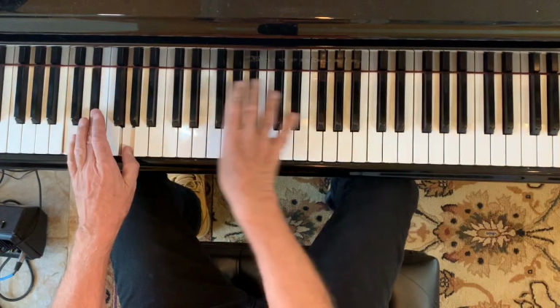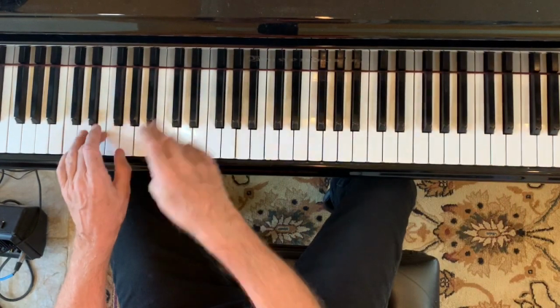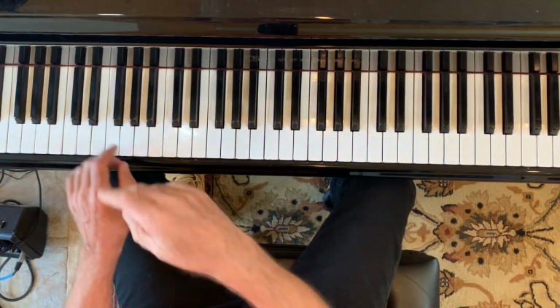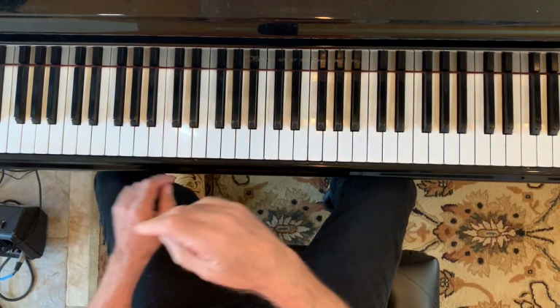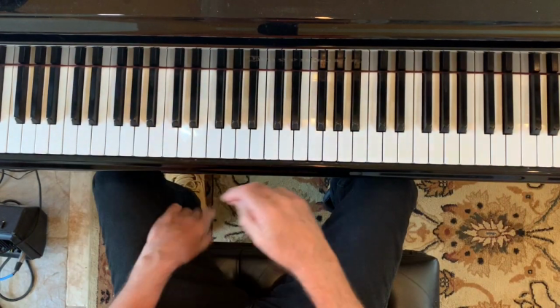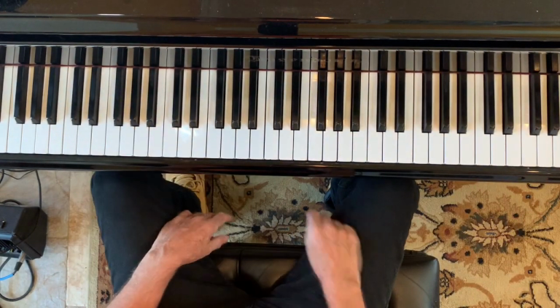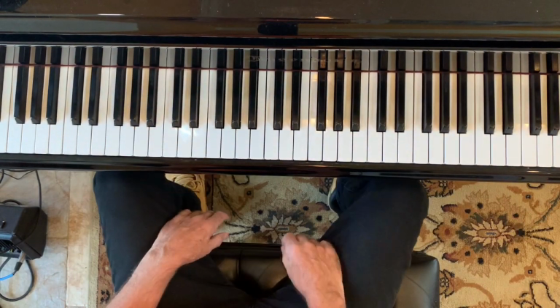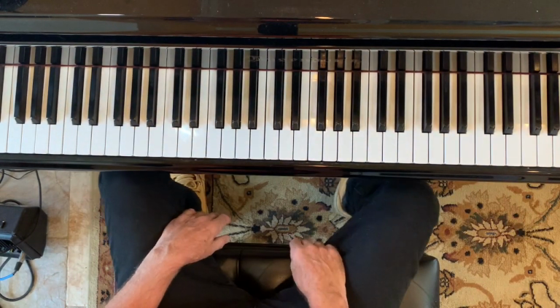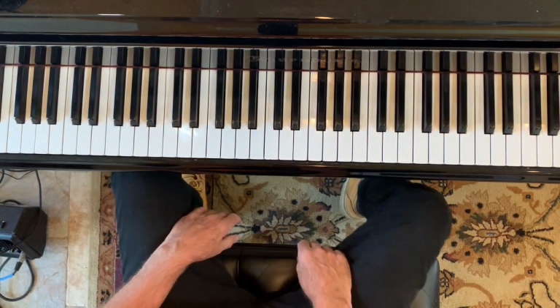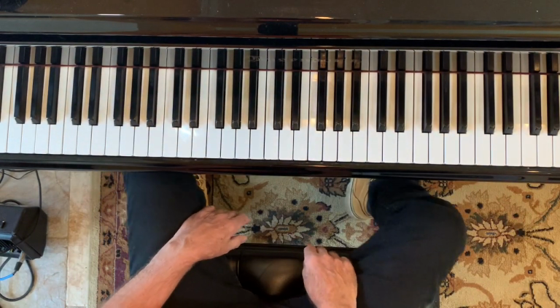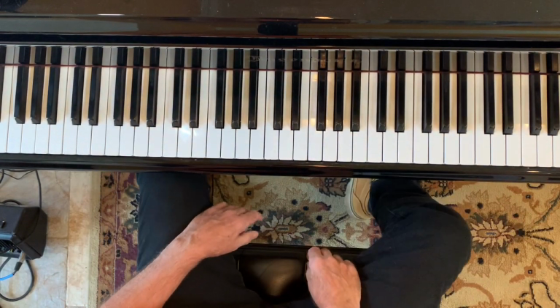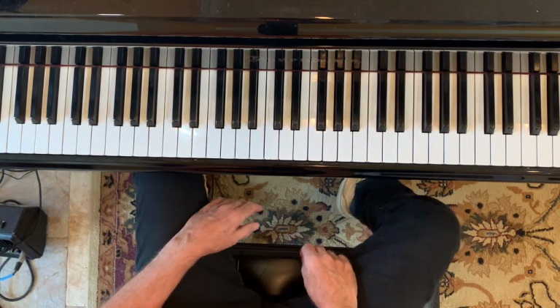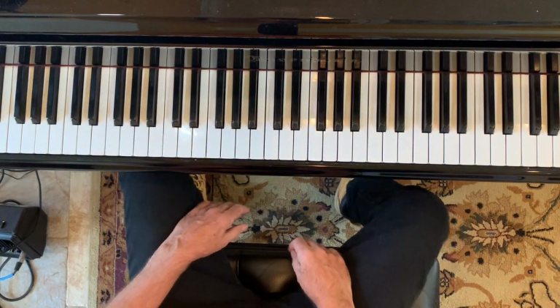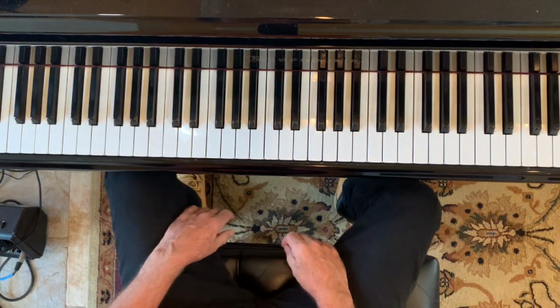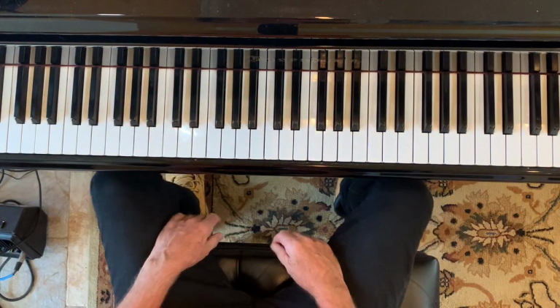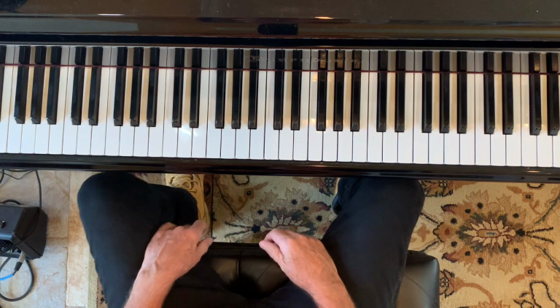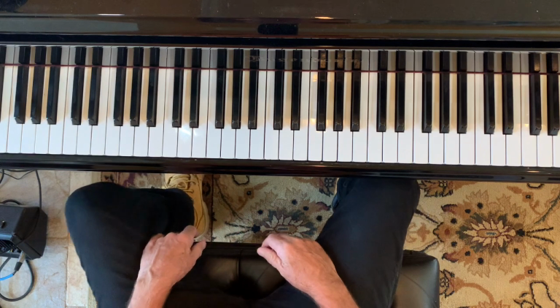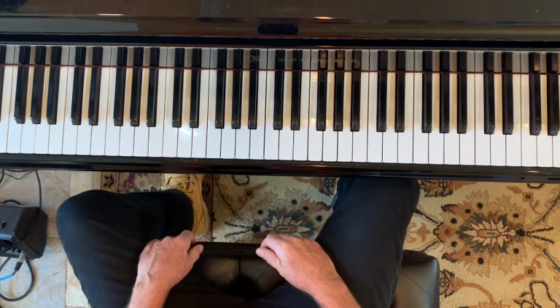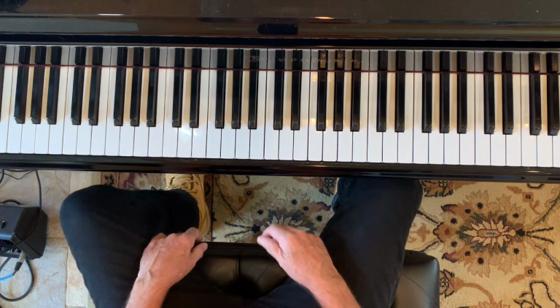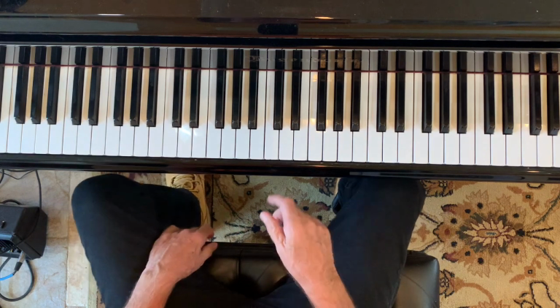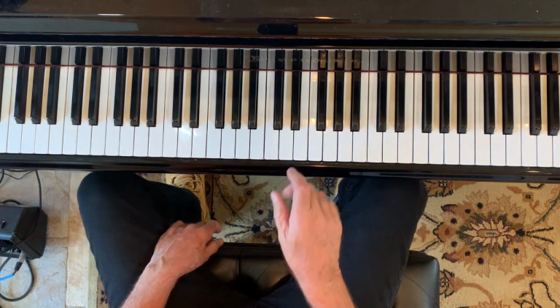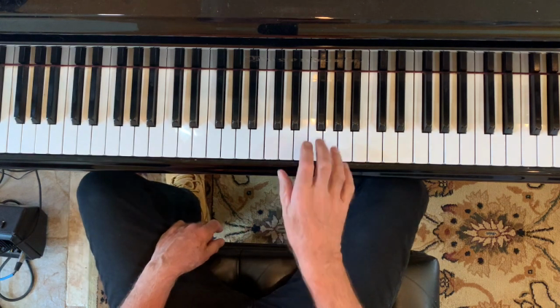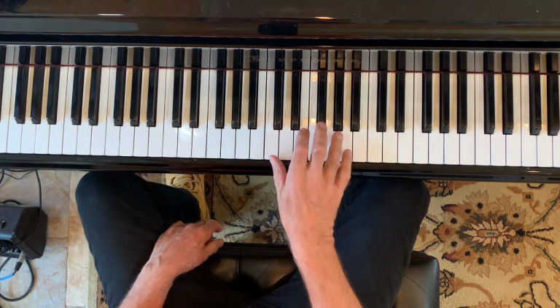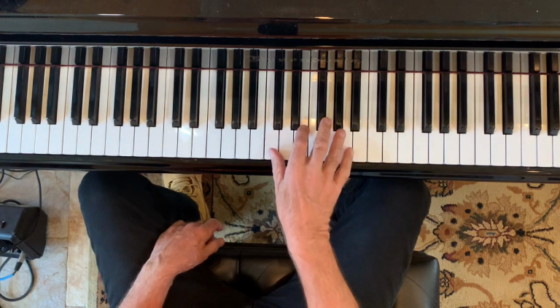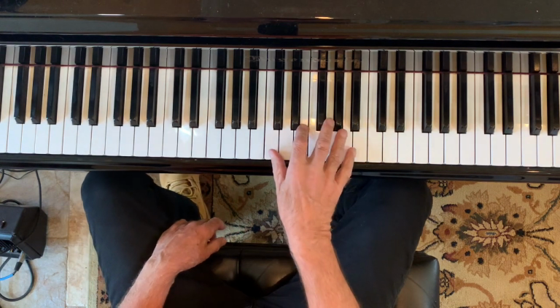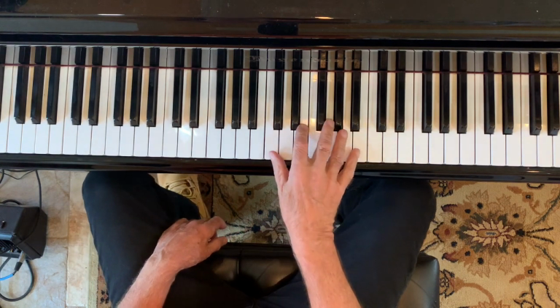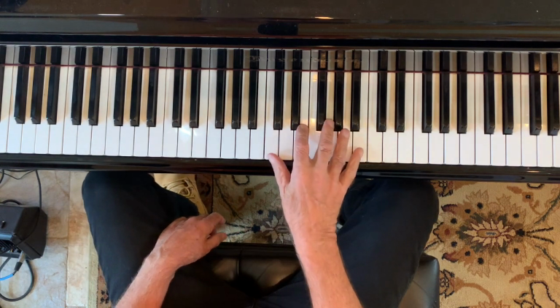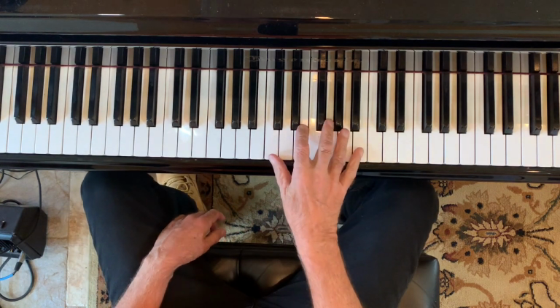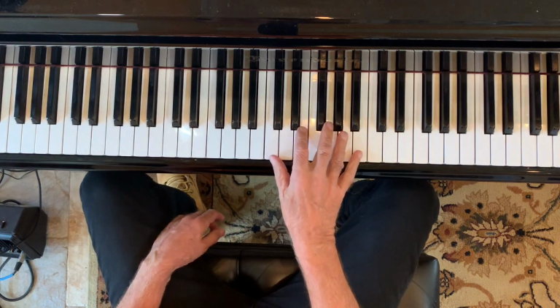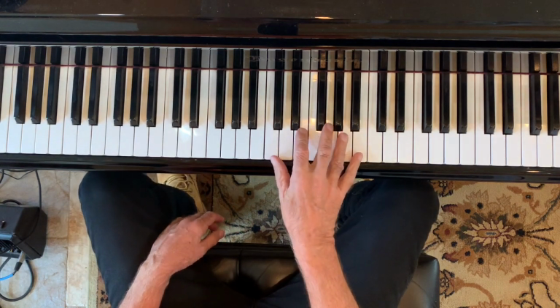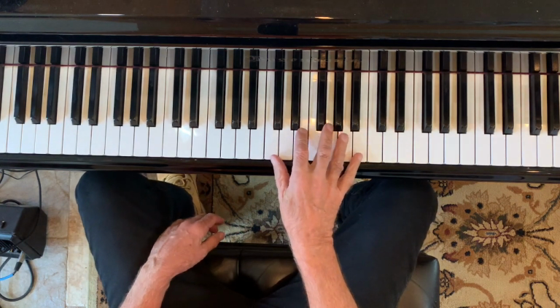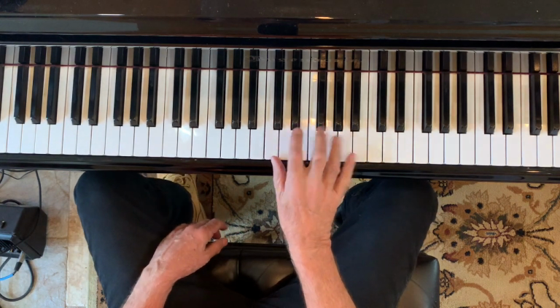Hey y'all, this is Flint Long. We're going to do another coordination exercise.